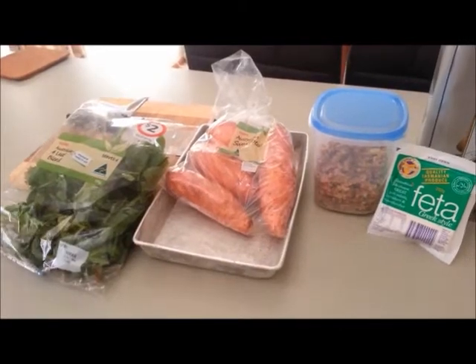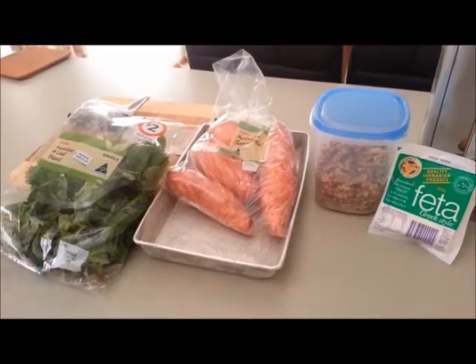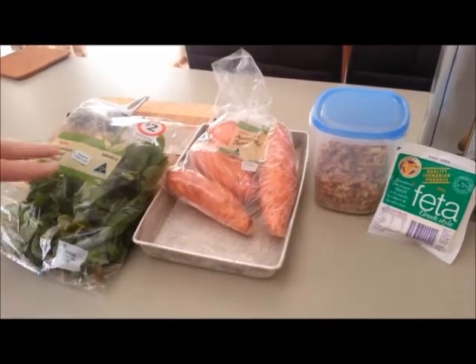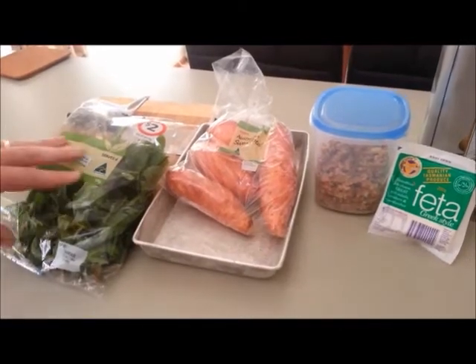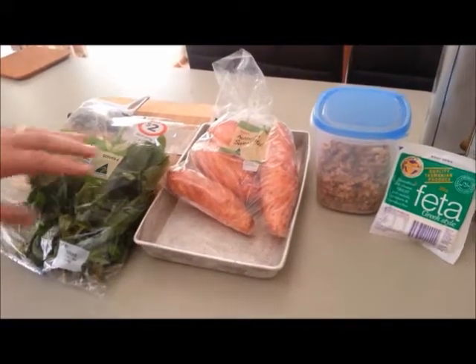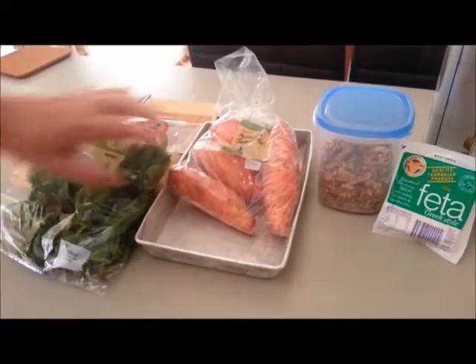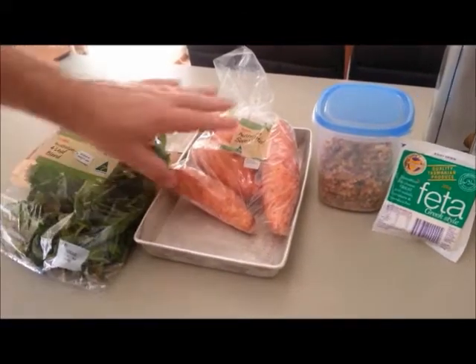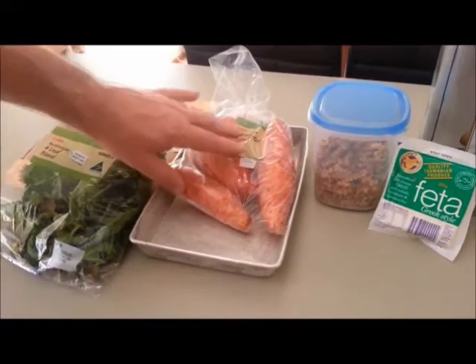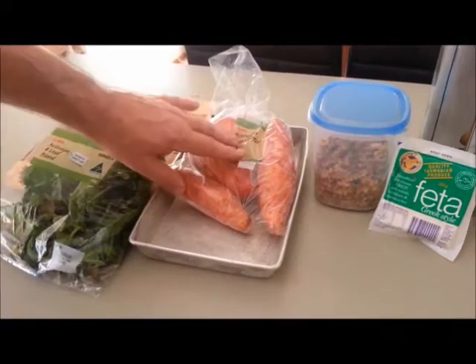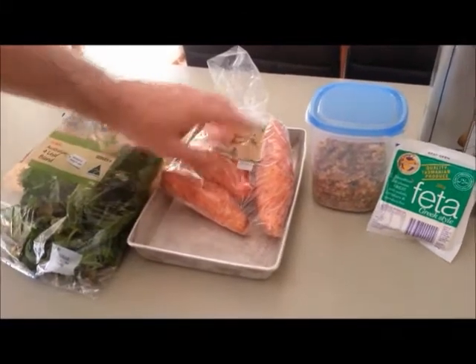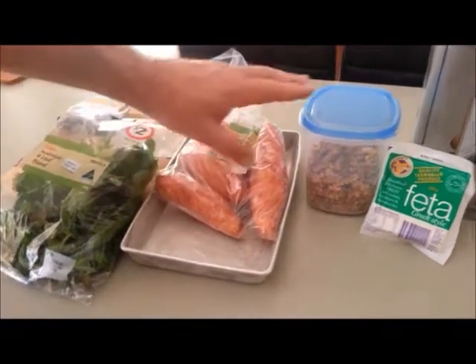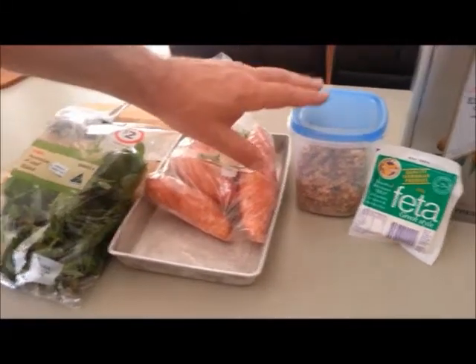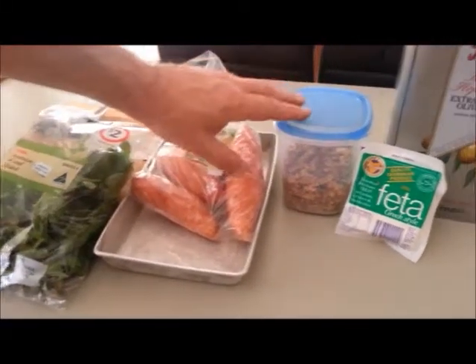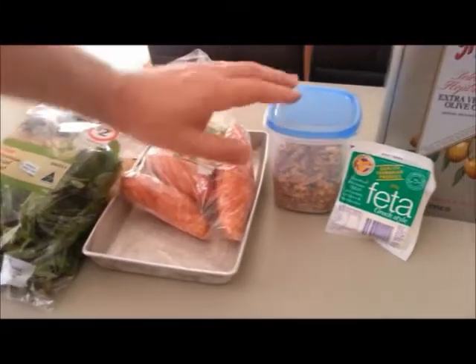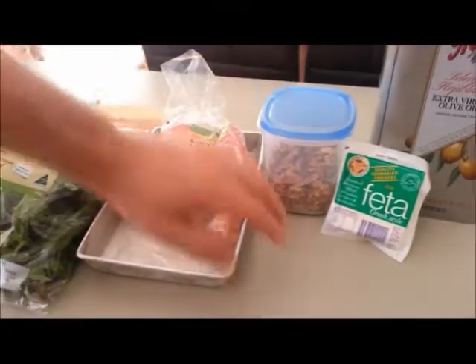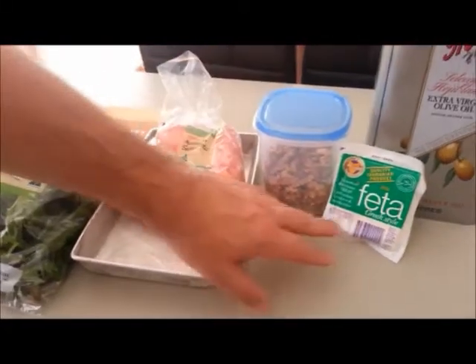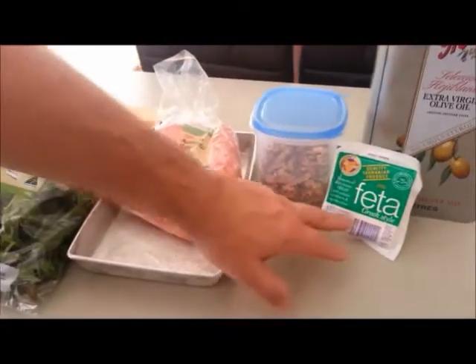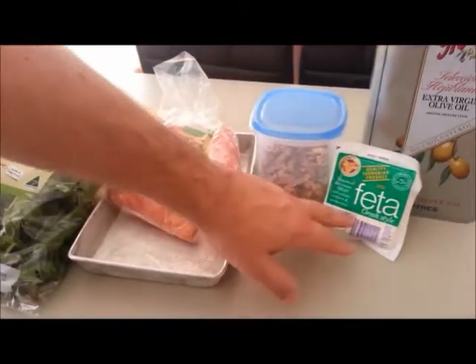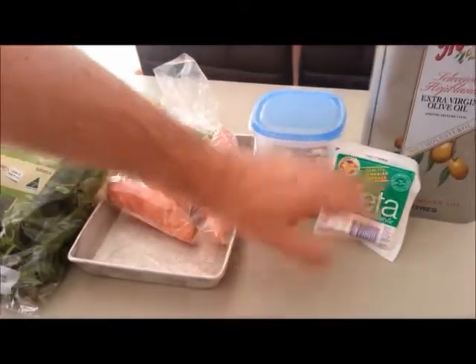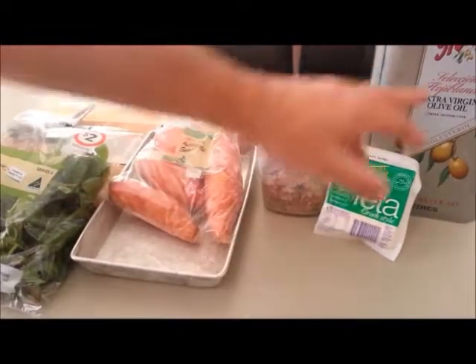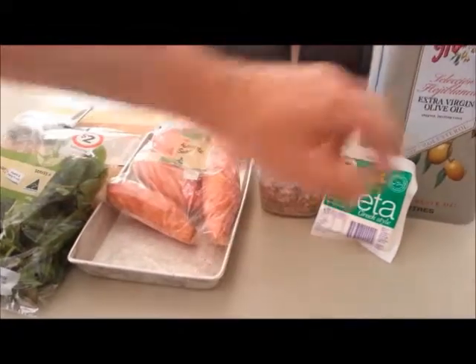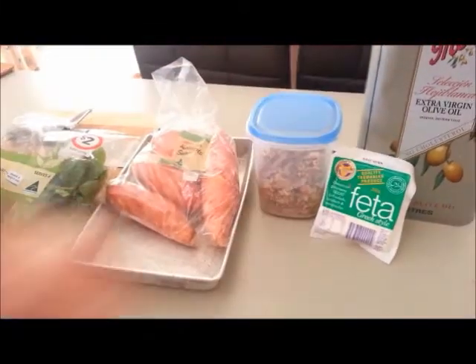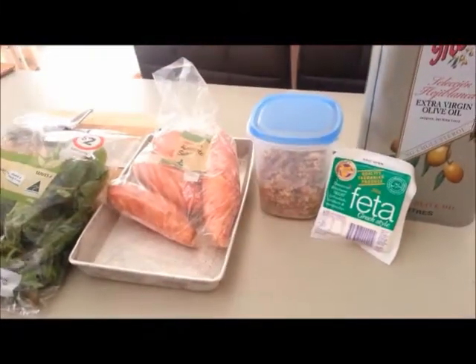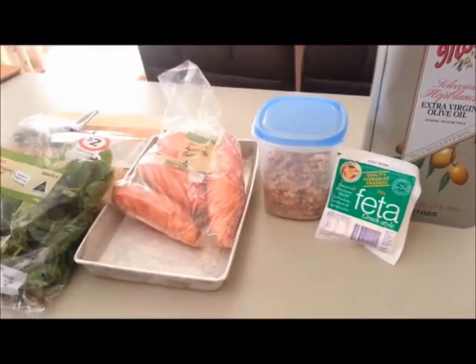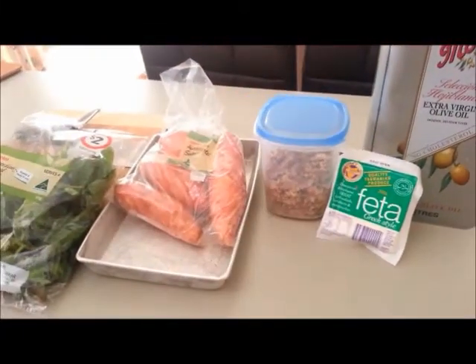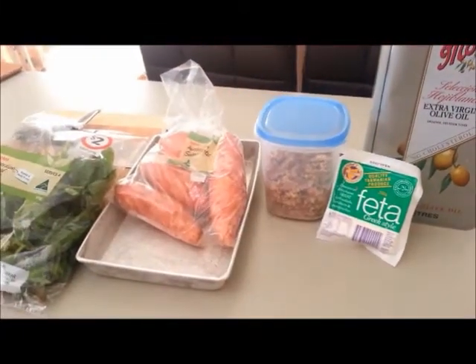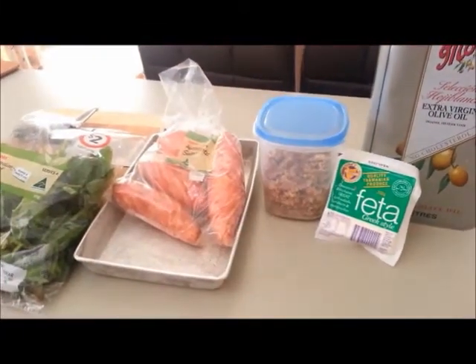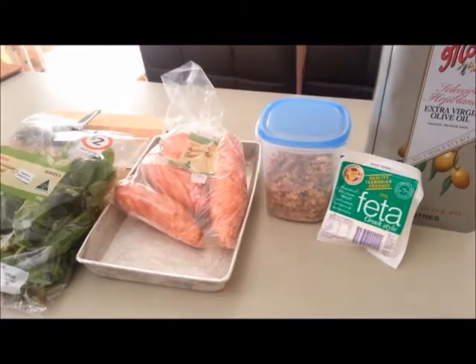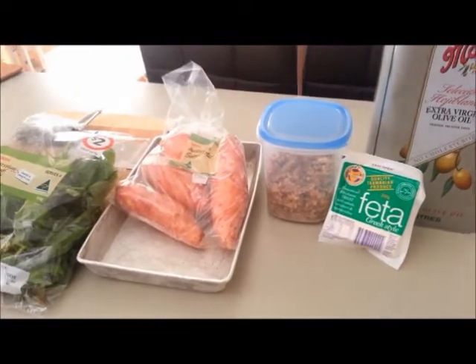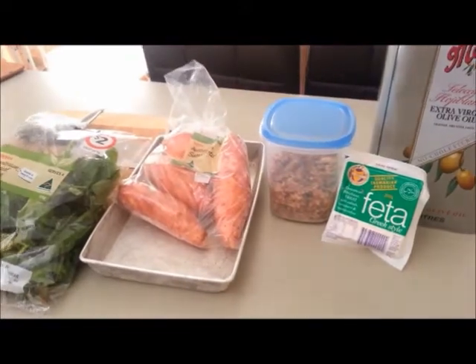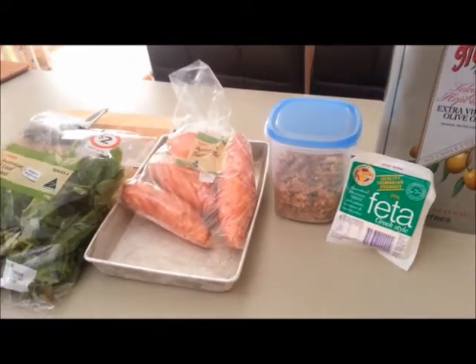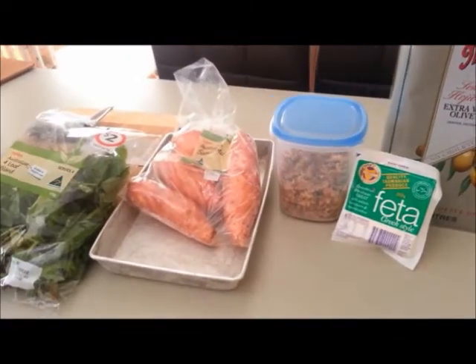We've got lettuce, sweet potato, walnuts, some feta and some Moro extra virgin olive oil.